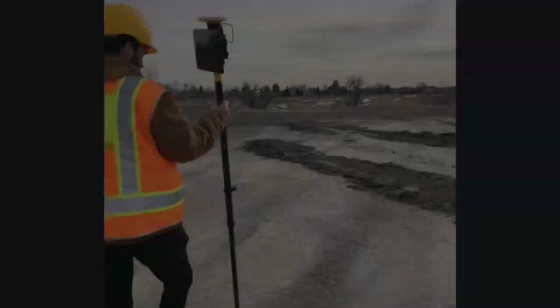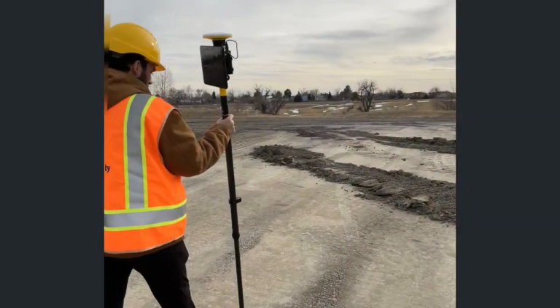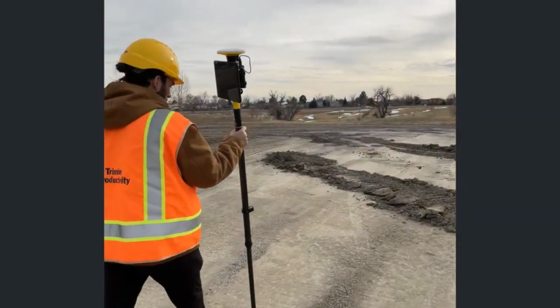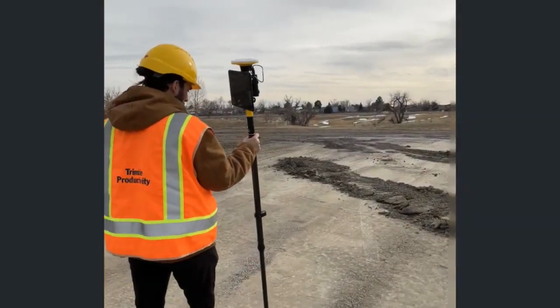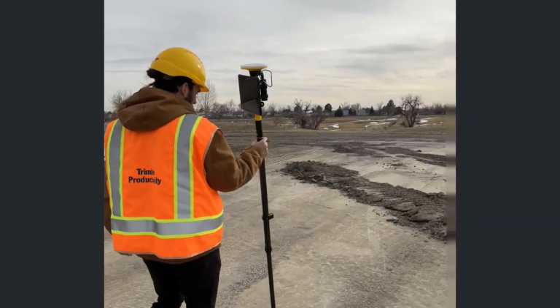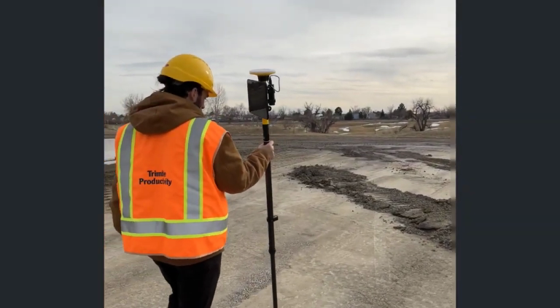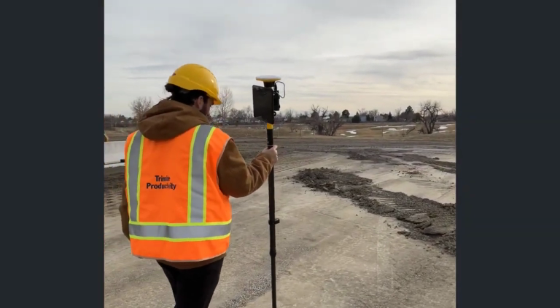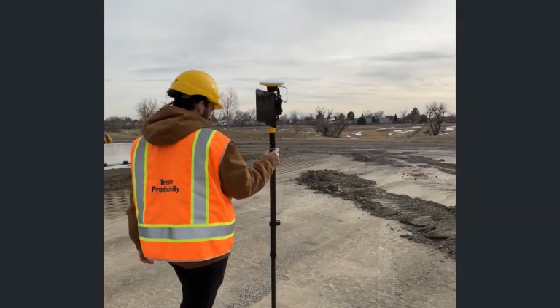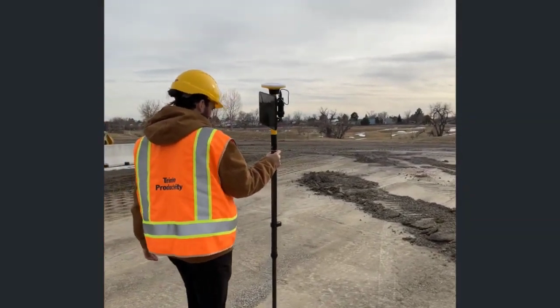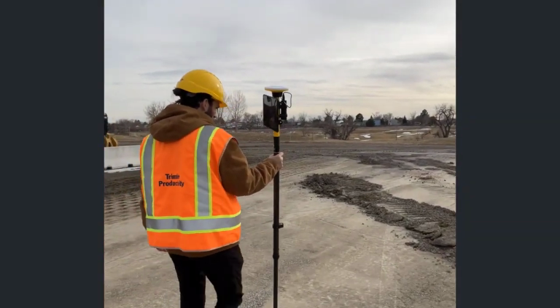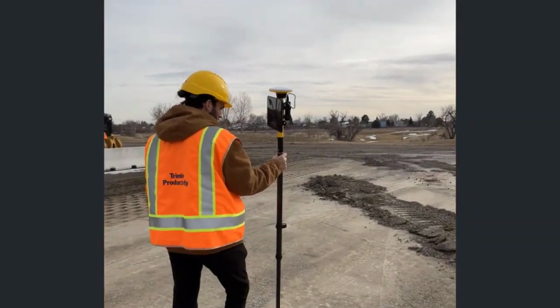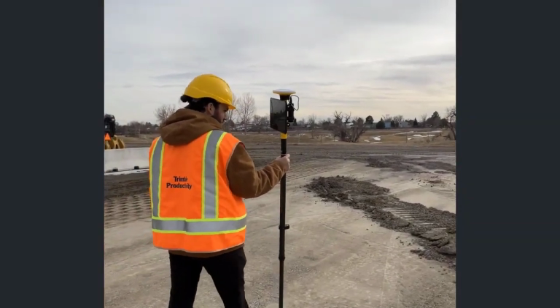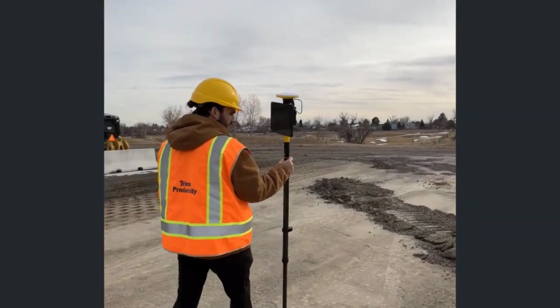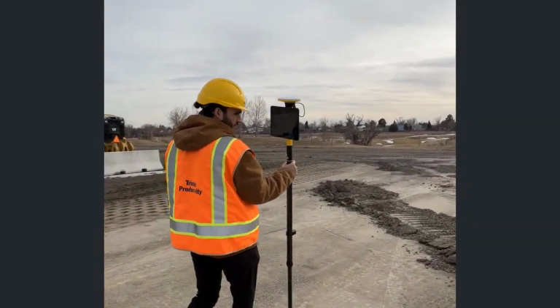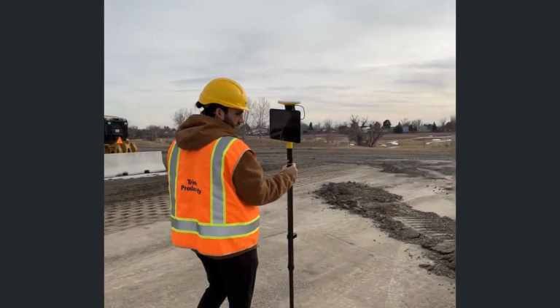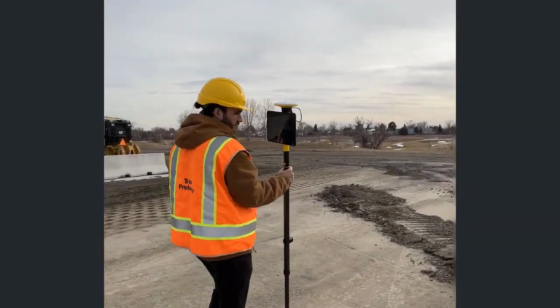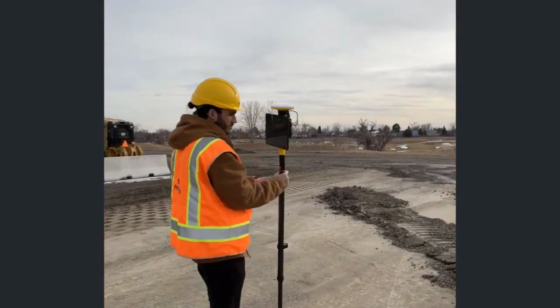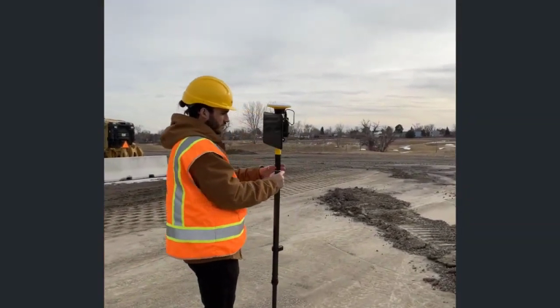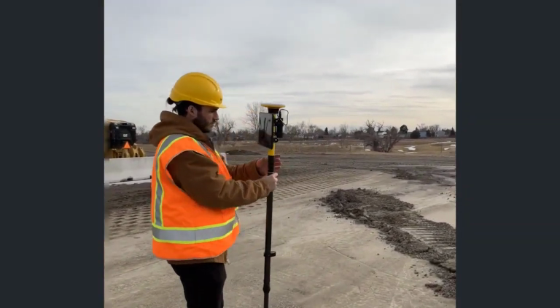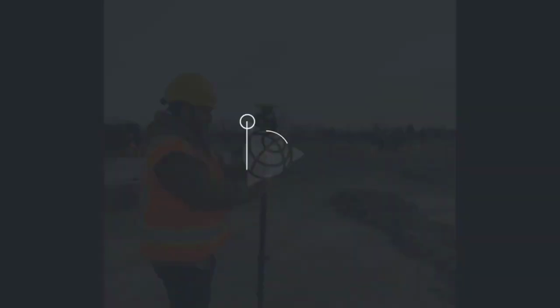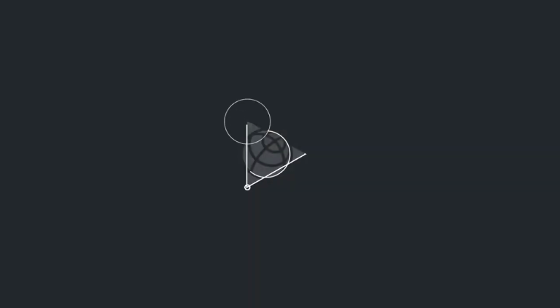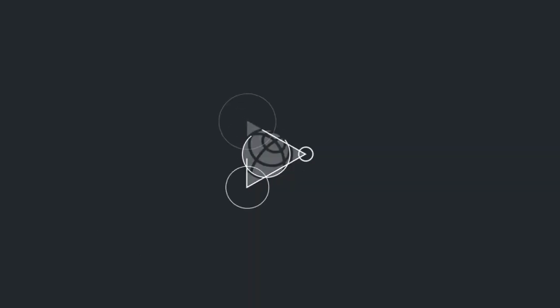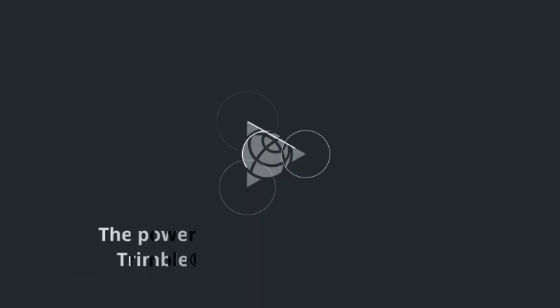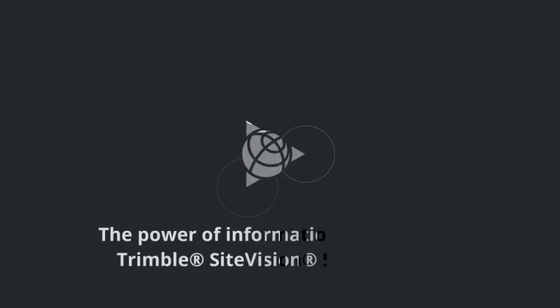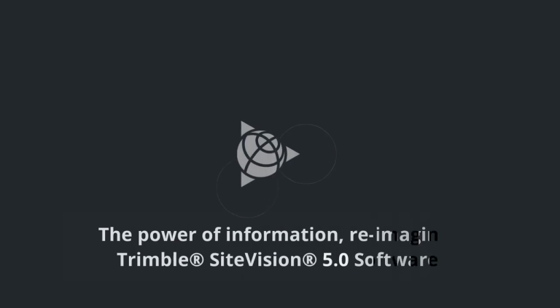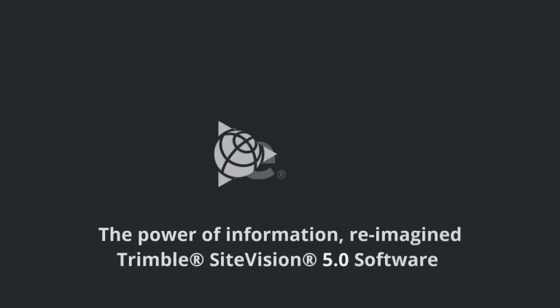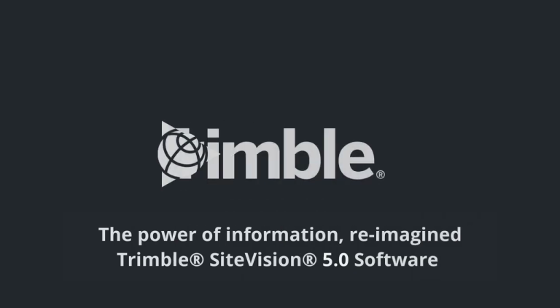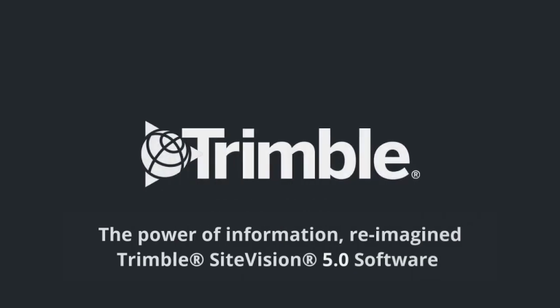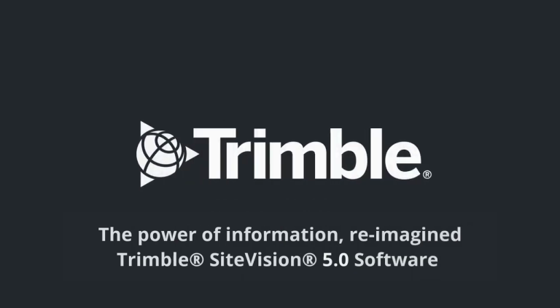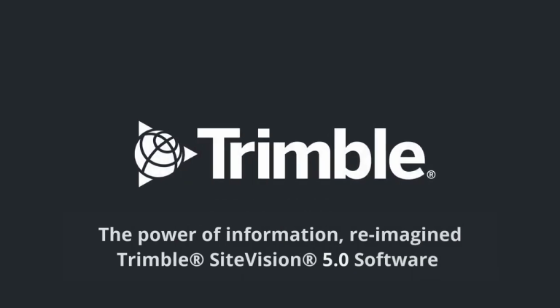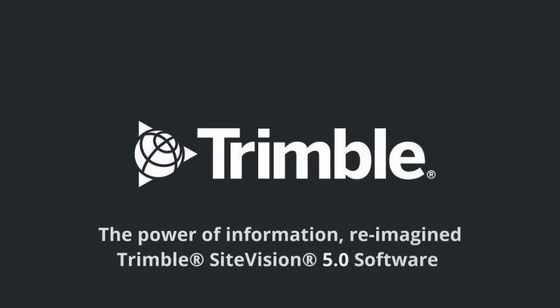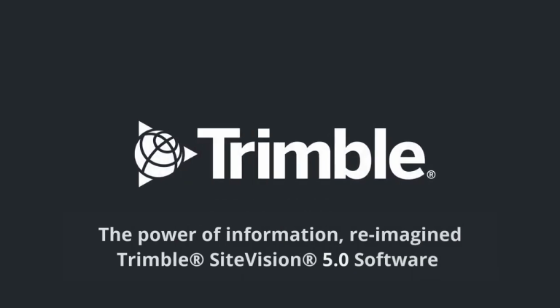See what's new in AR software with TripleSight Vision version 5.0. The power of information reimagined.